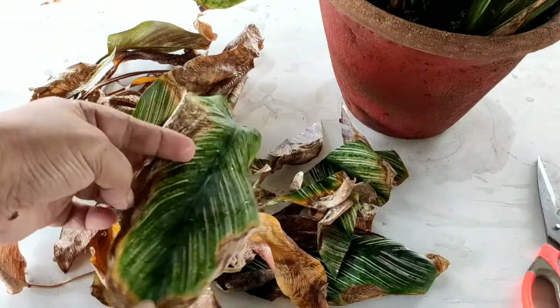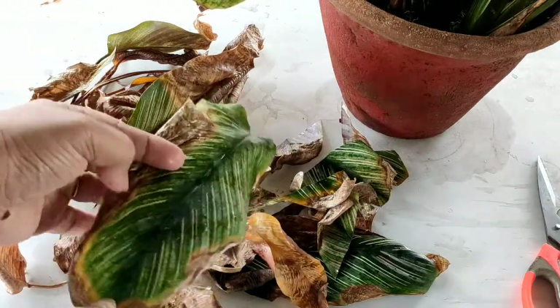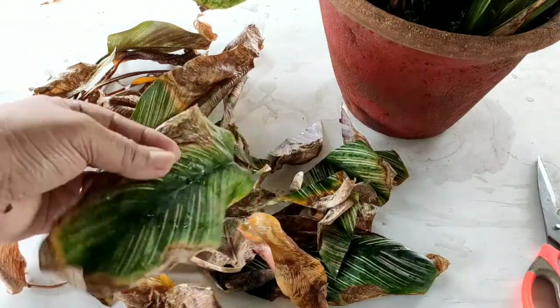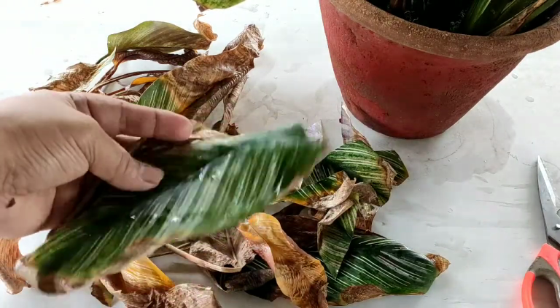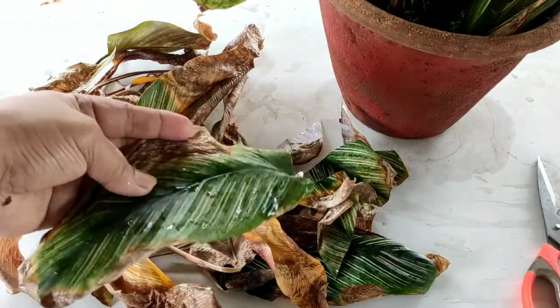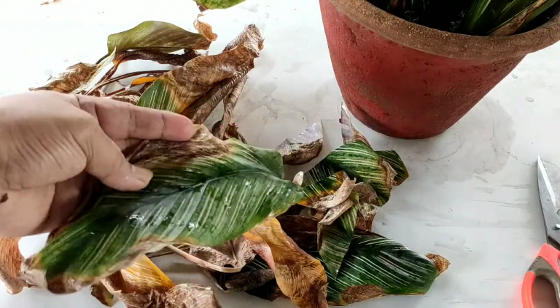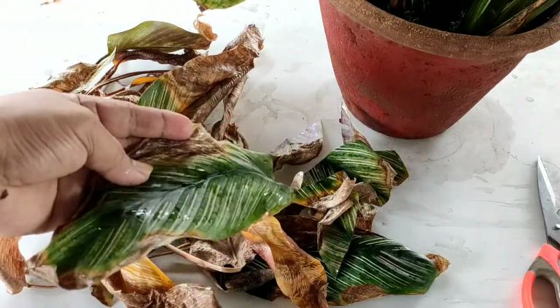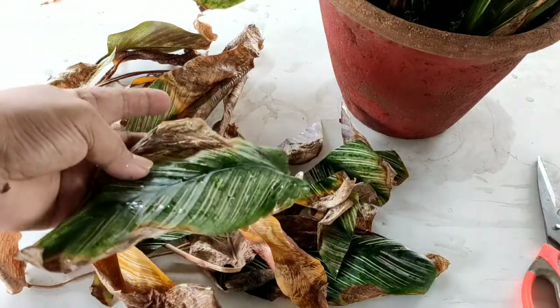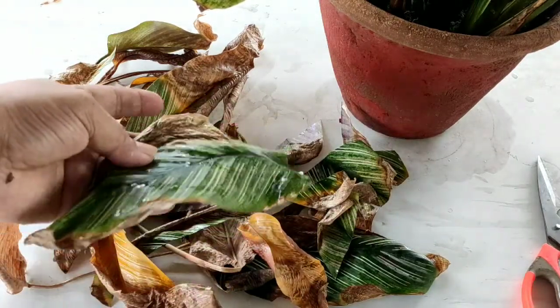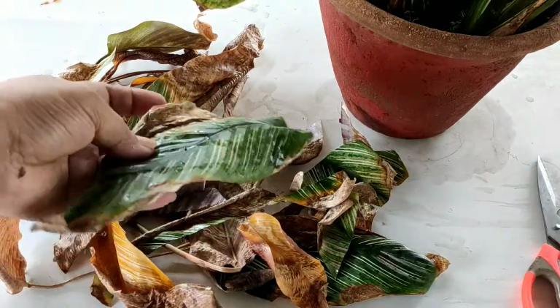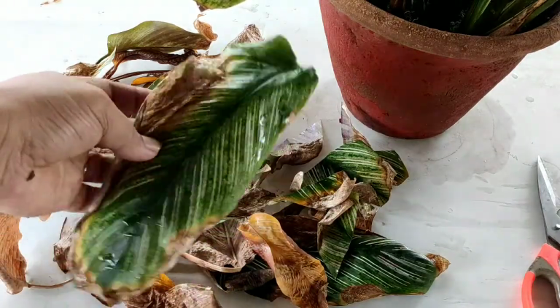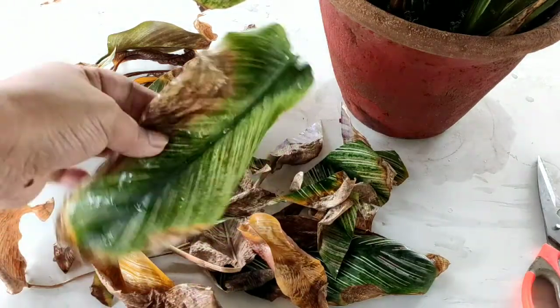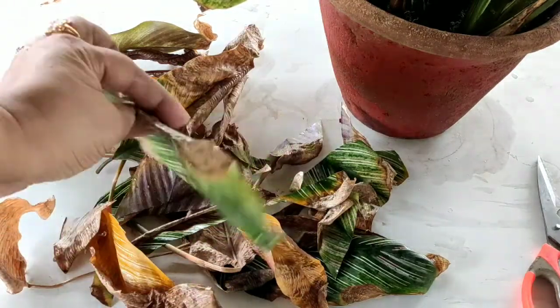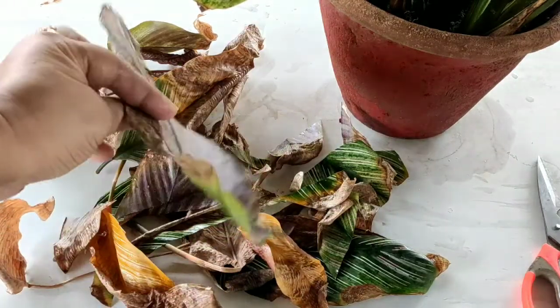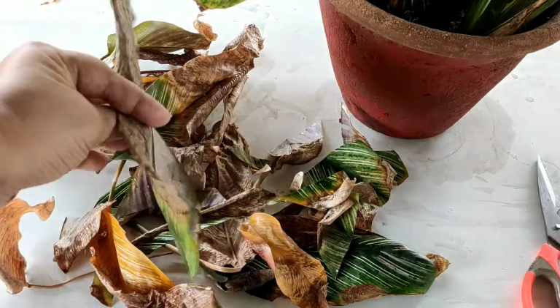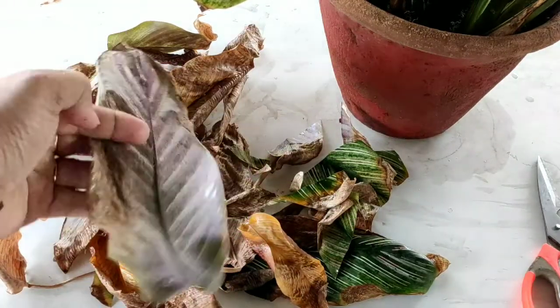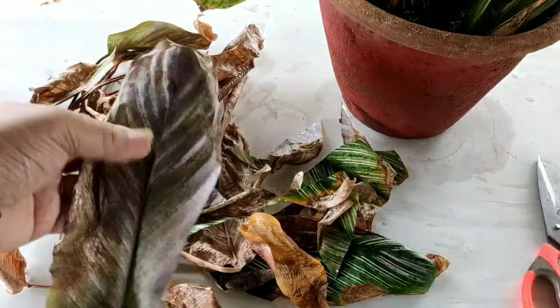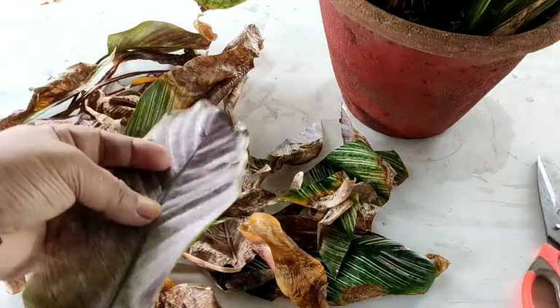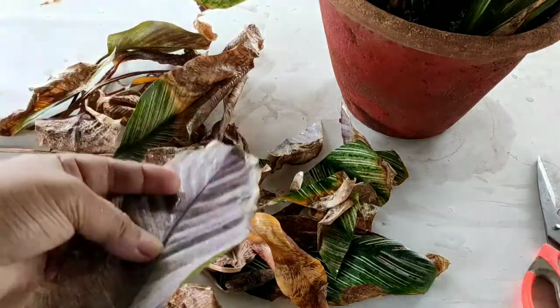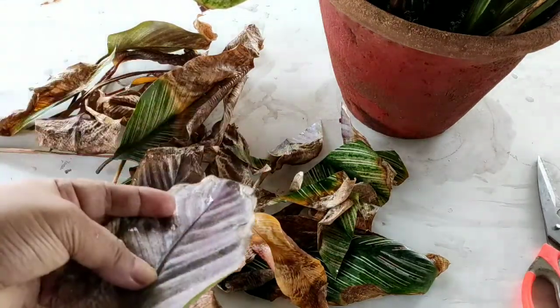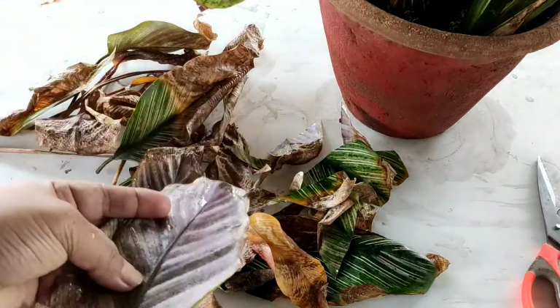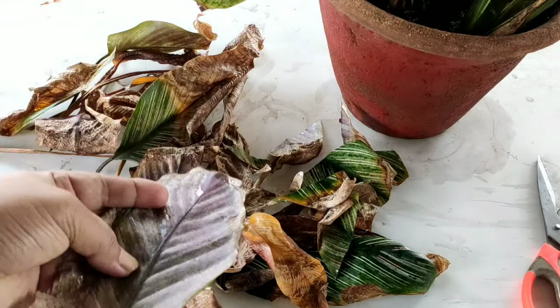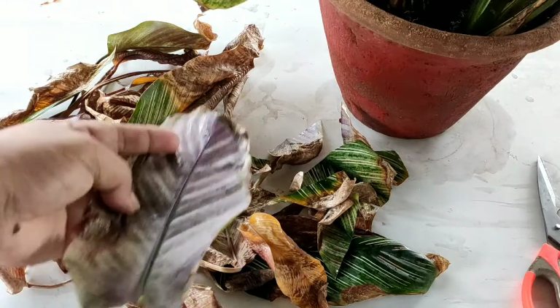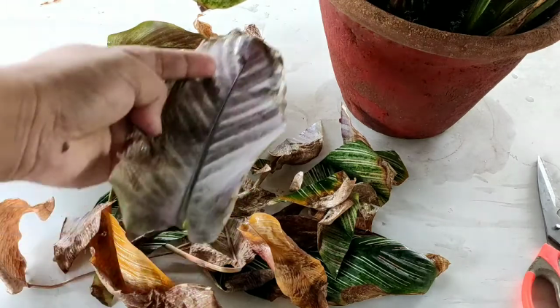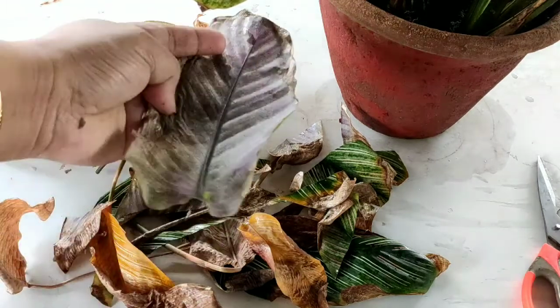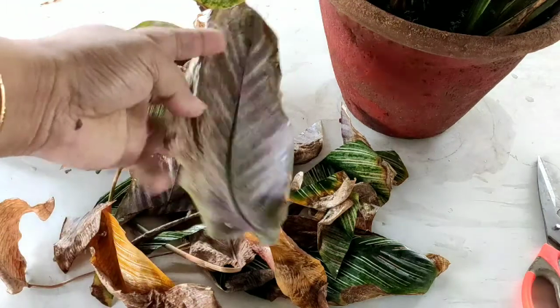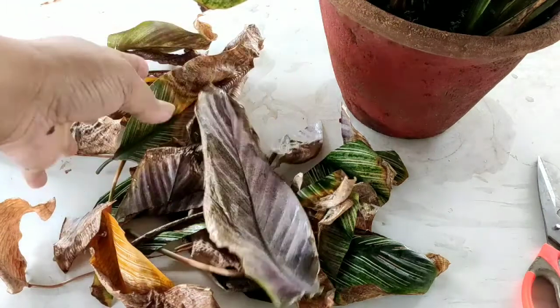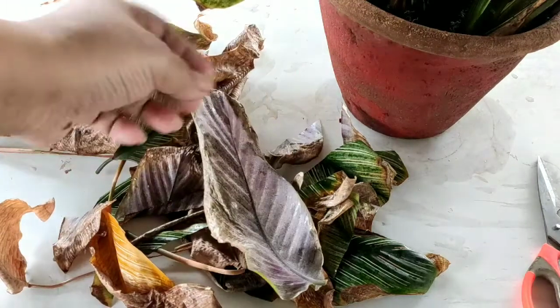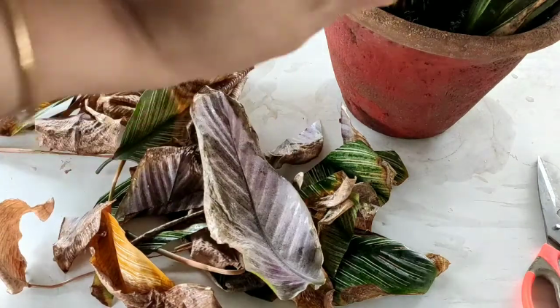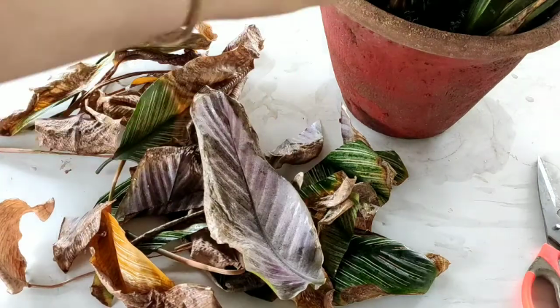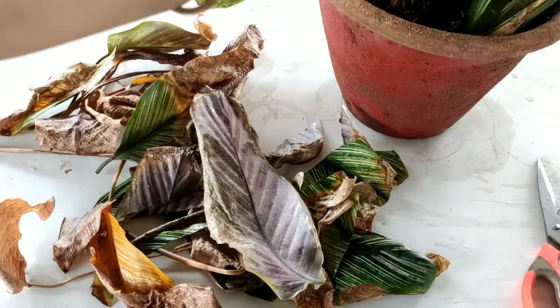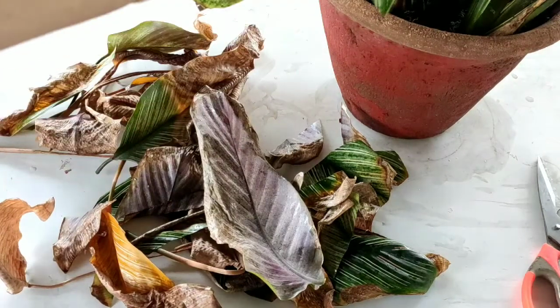You have to know your plants. Understand your plants.